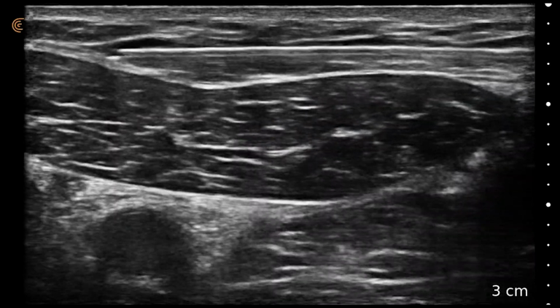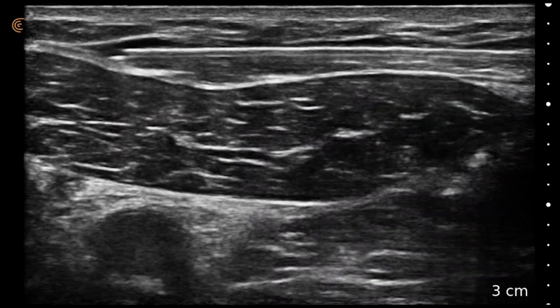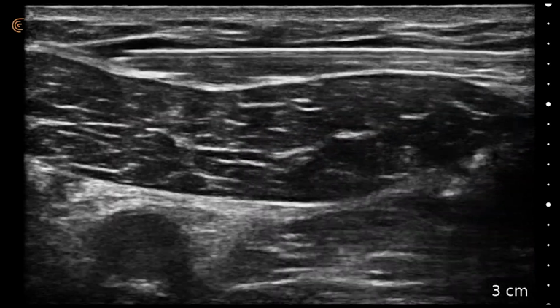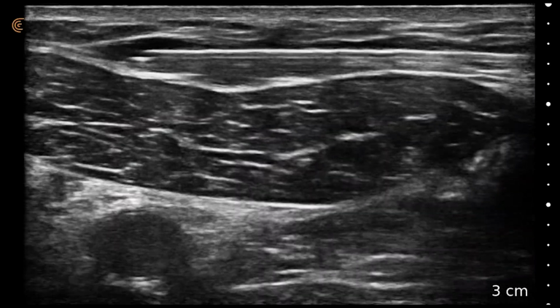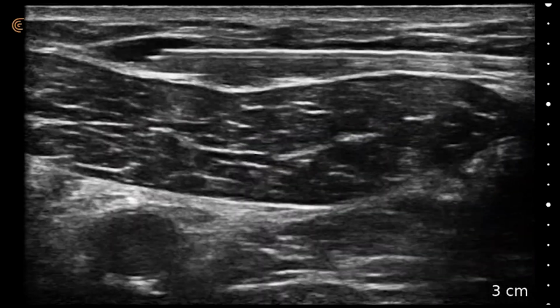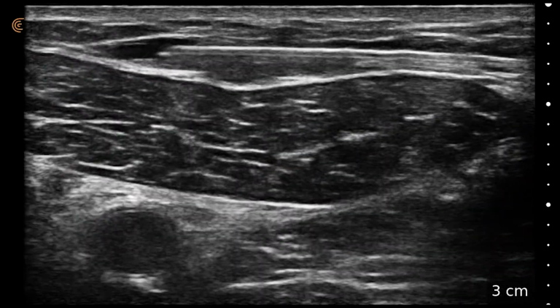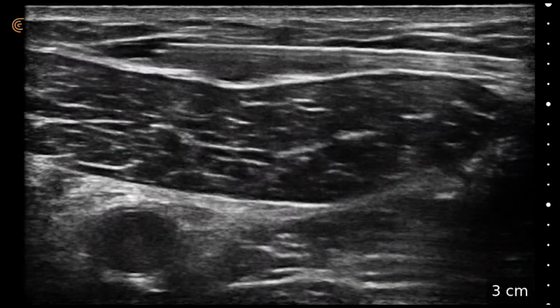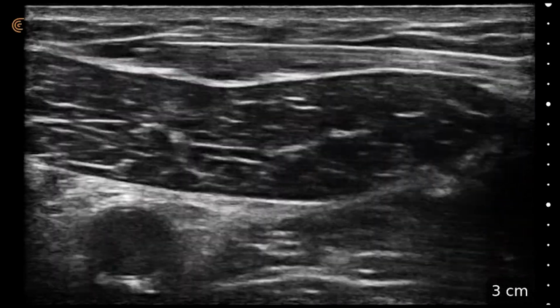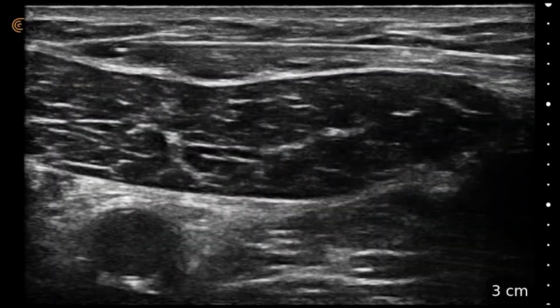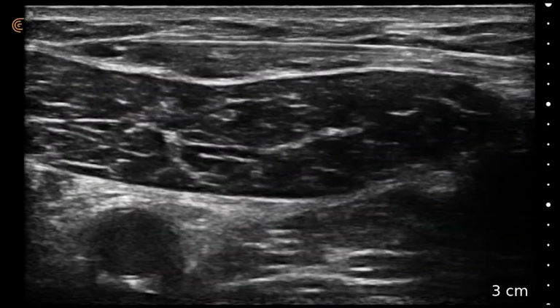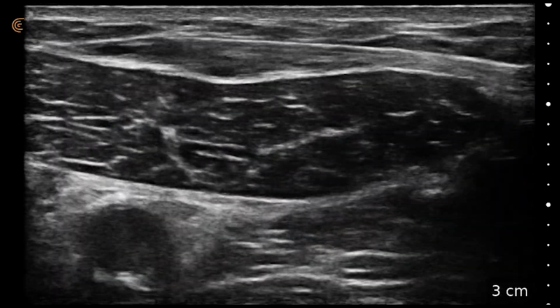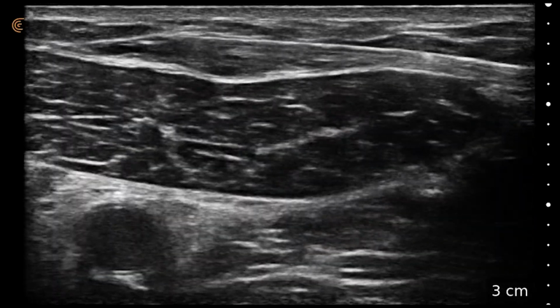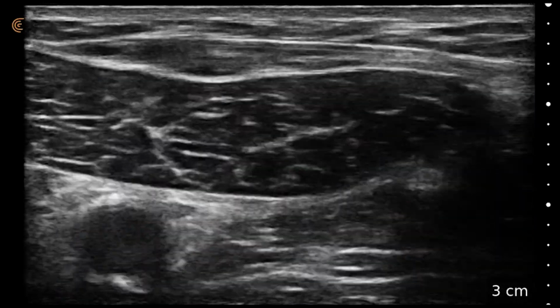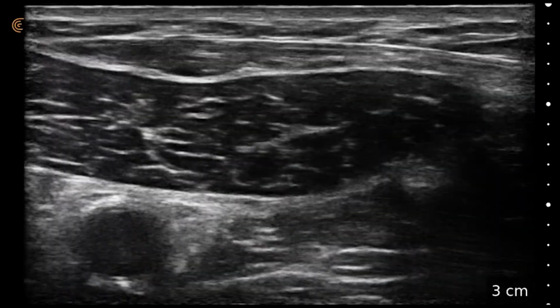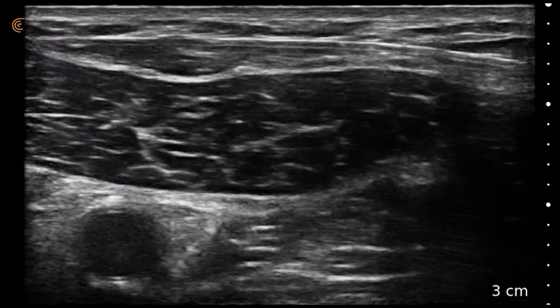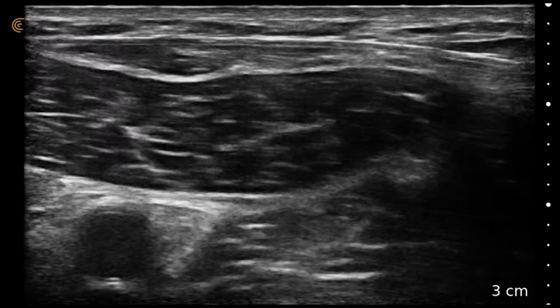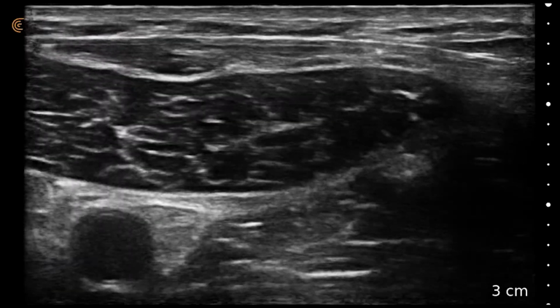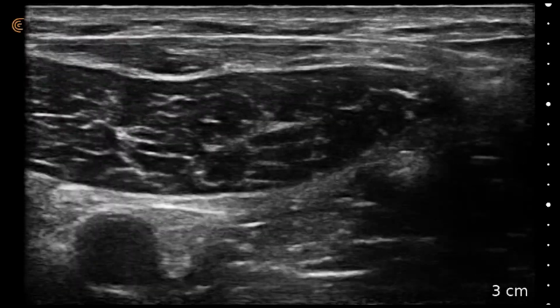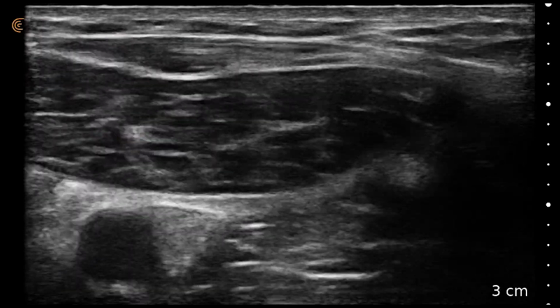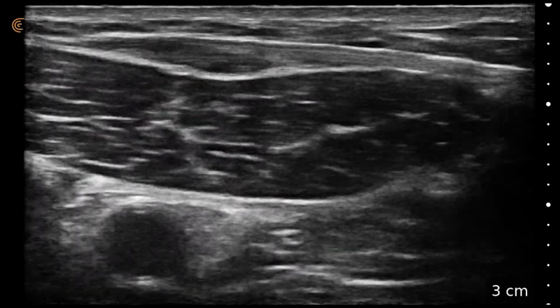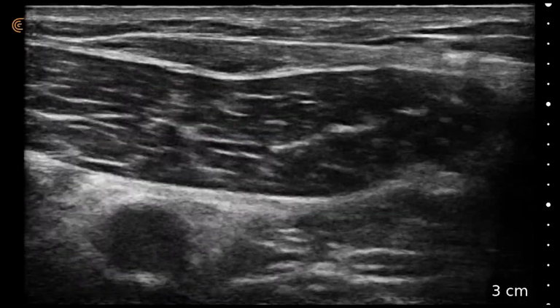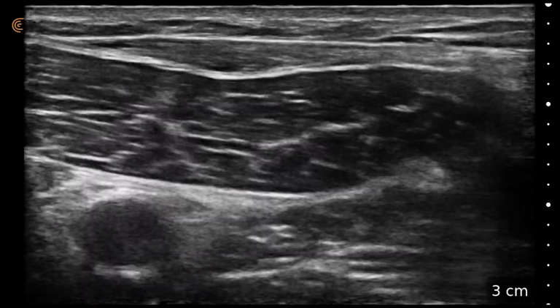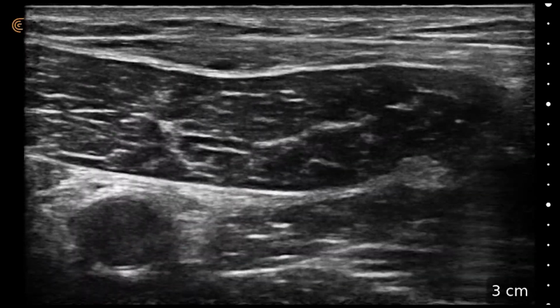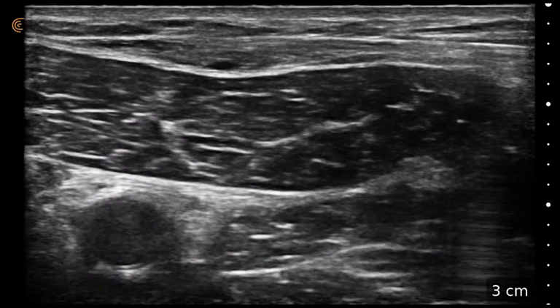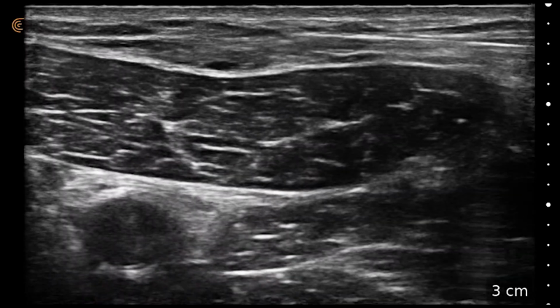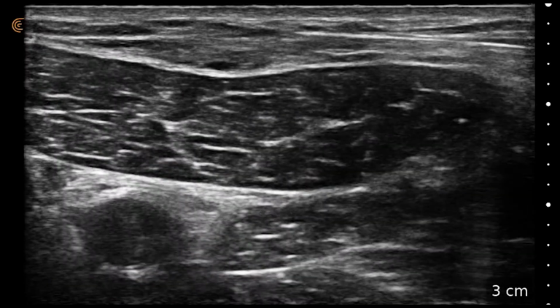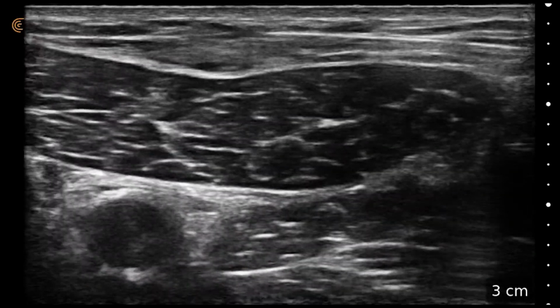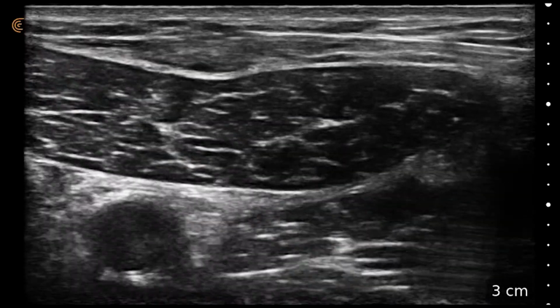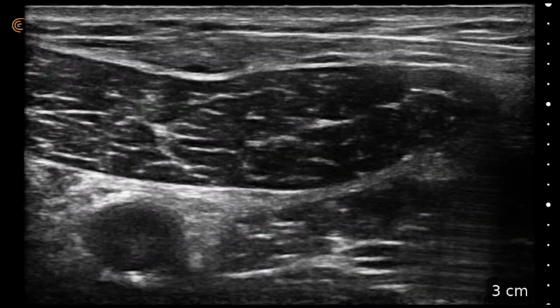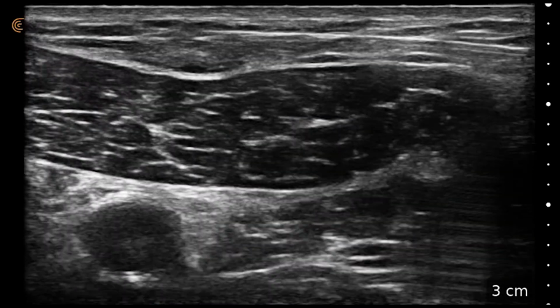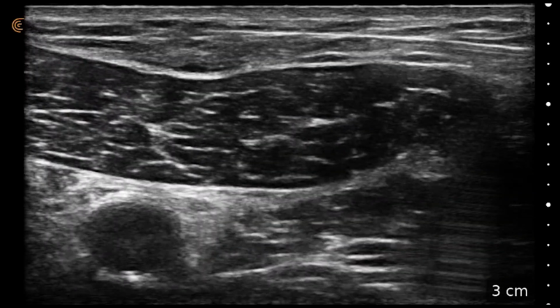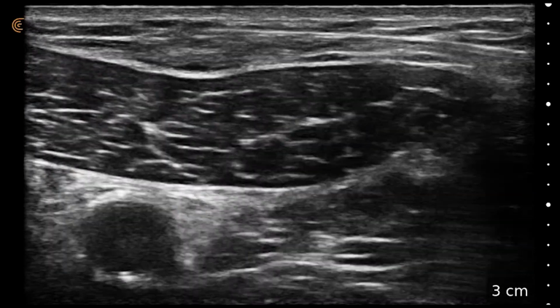So there we go. Real simple approach, real simple technique — pretty superficial on a guy that doesn't have a lot of body fat.